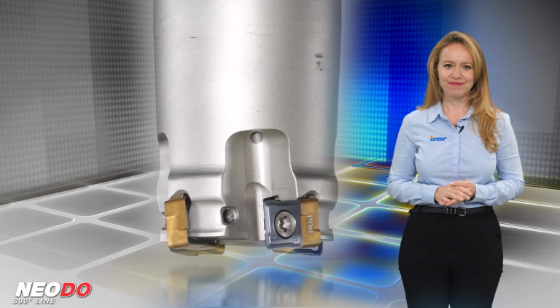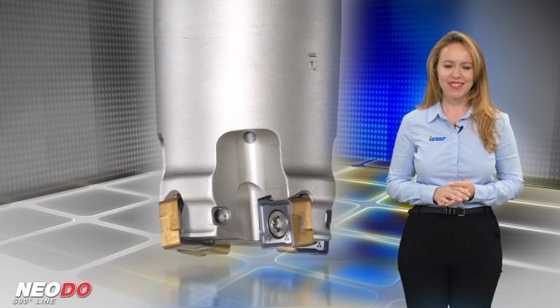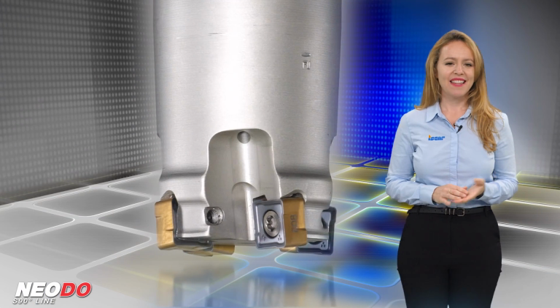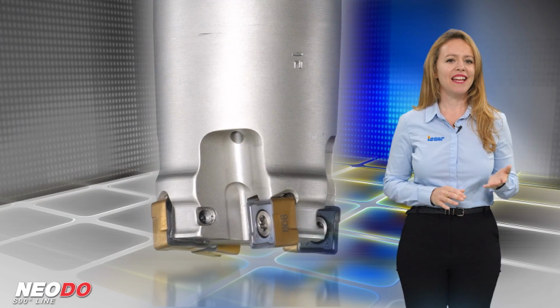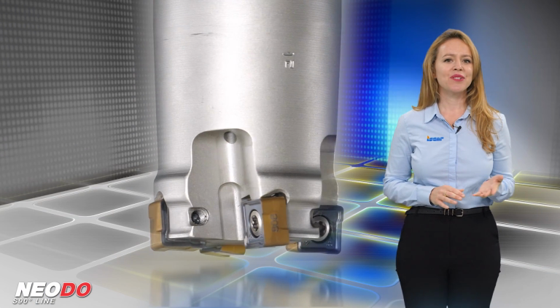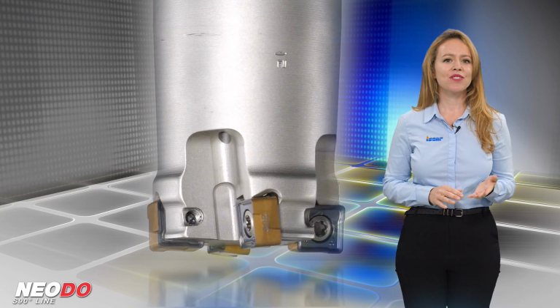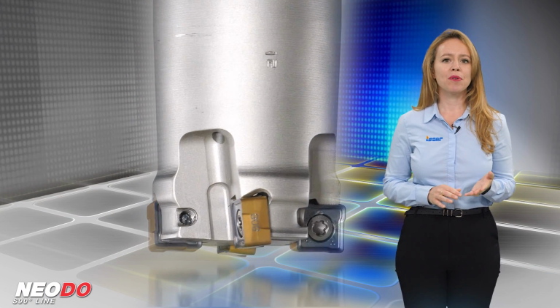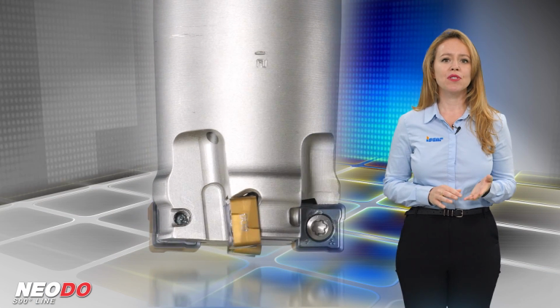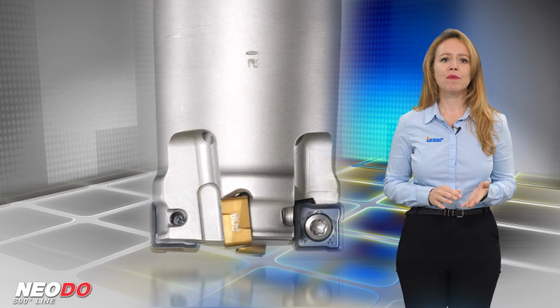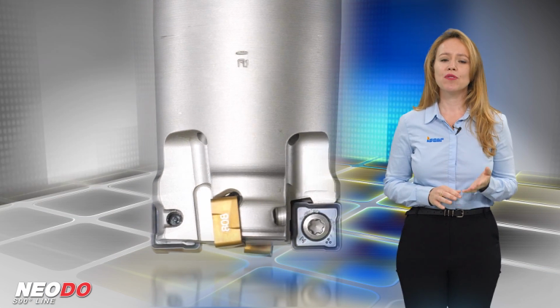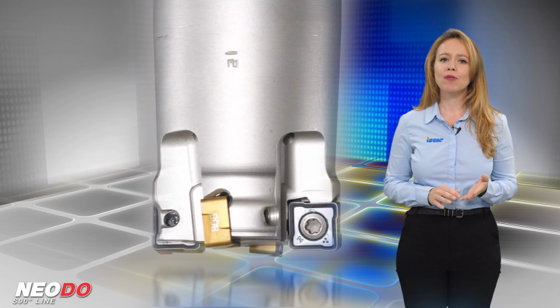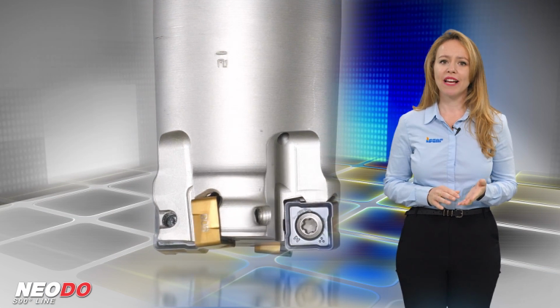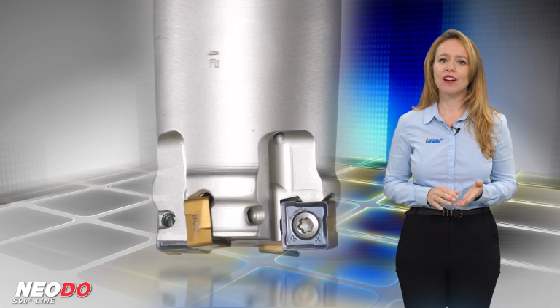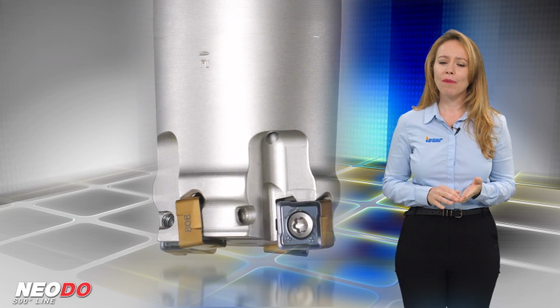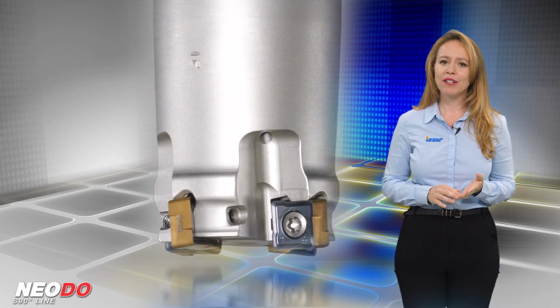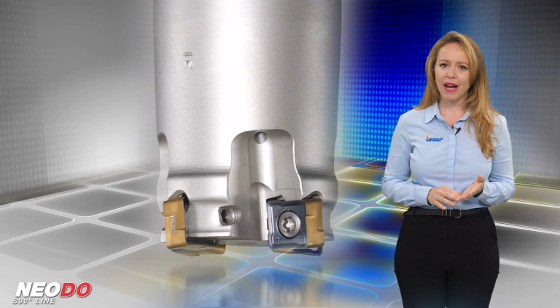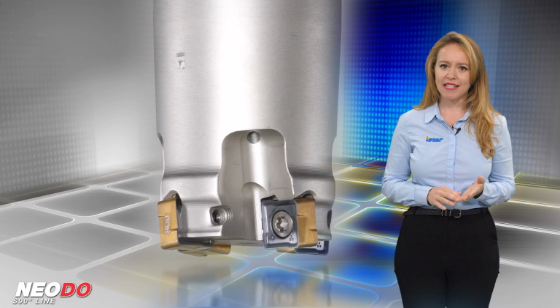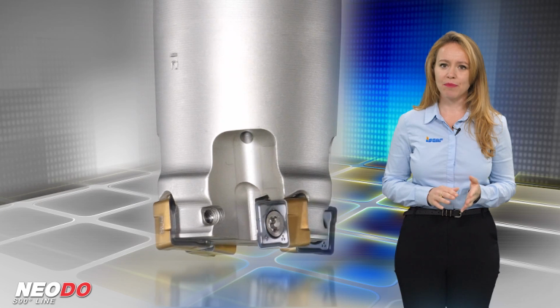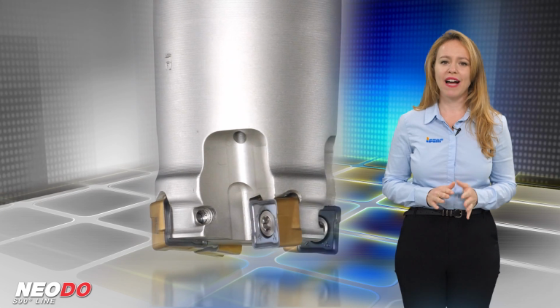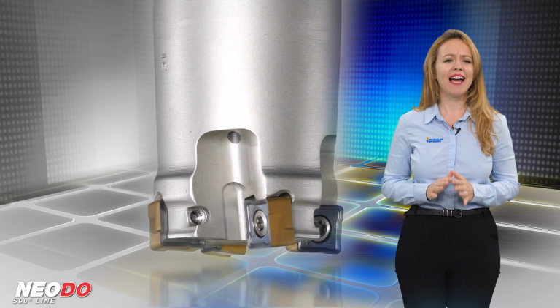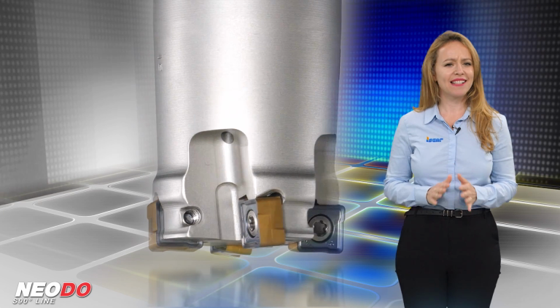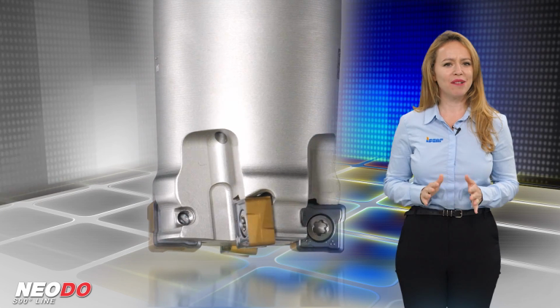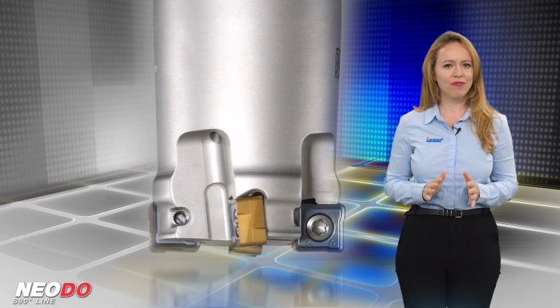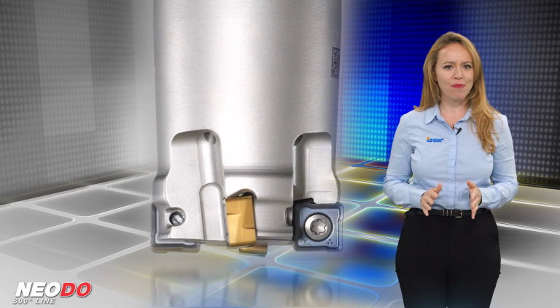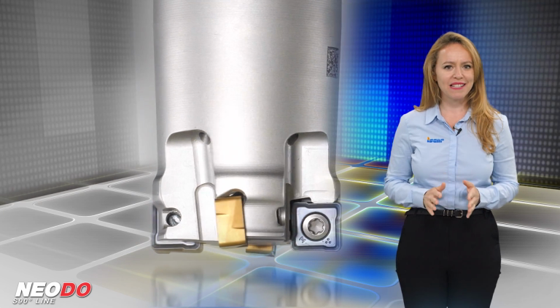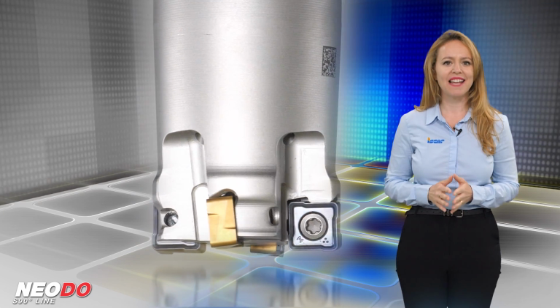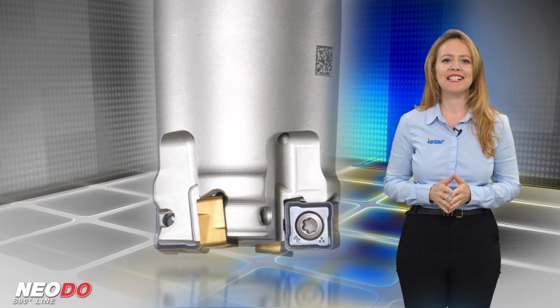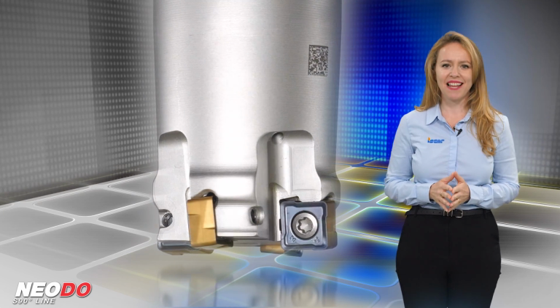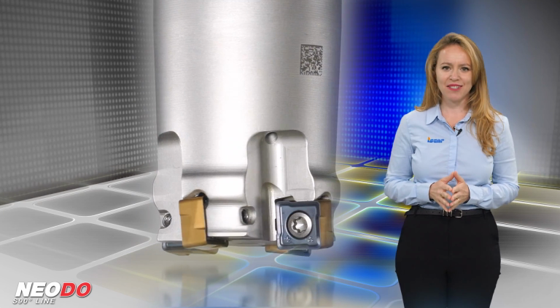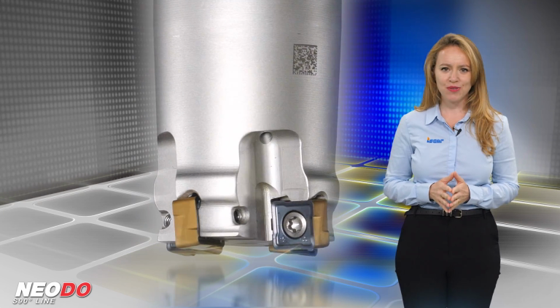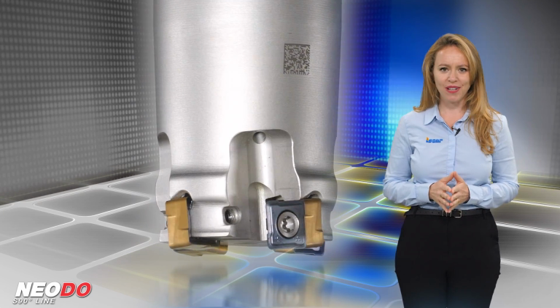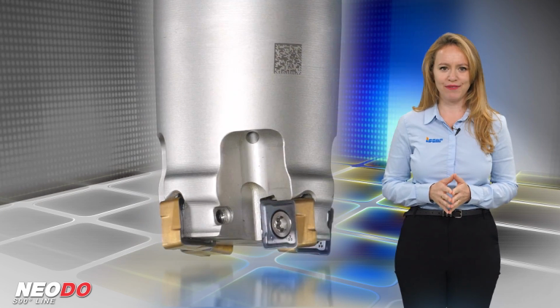The inserts are produced from SUMOTECH carbide grades that provide excellent performance and extended tool life.